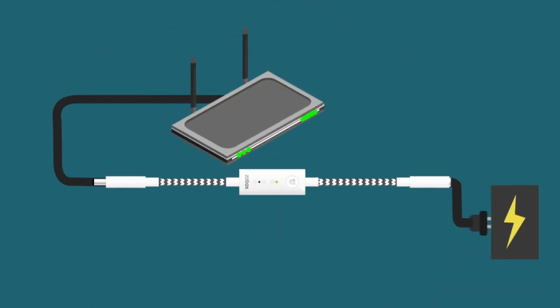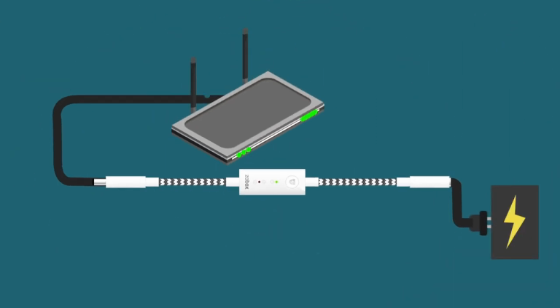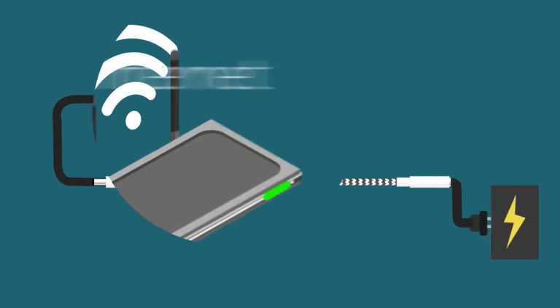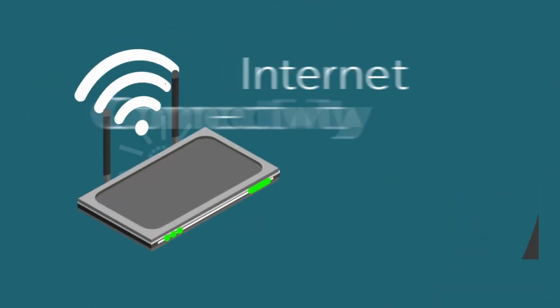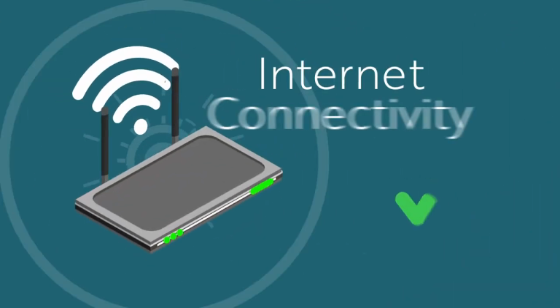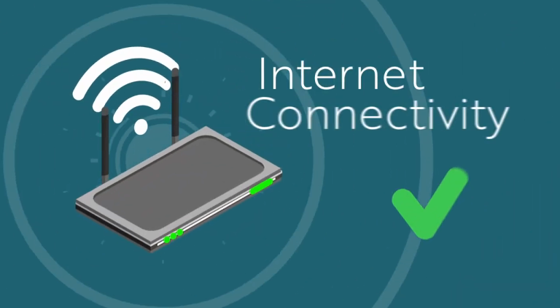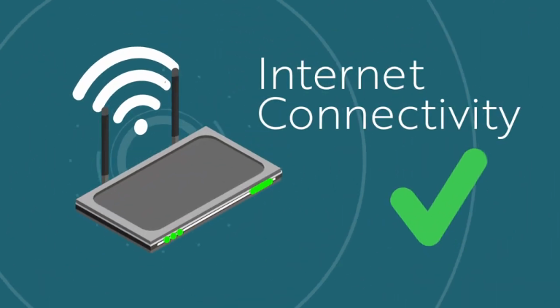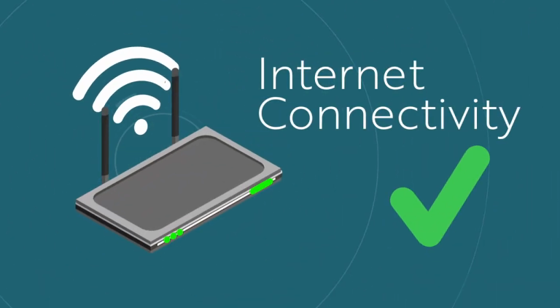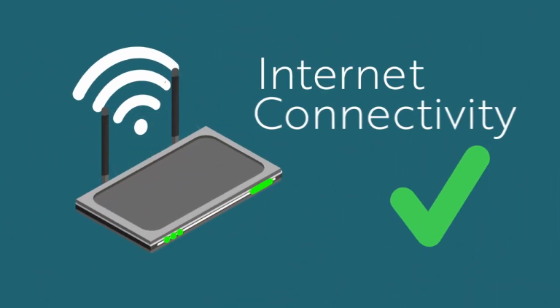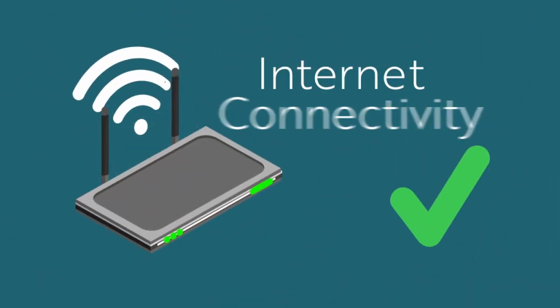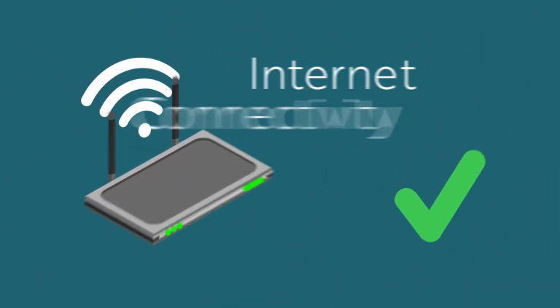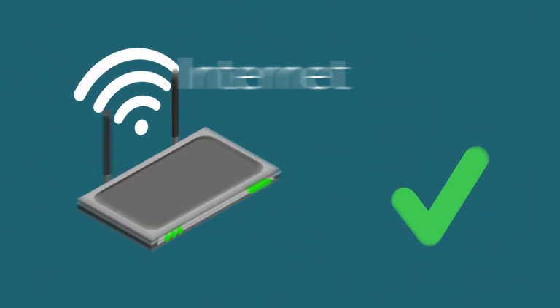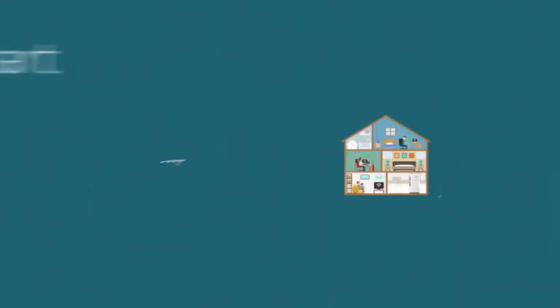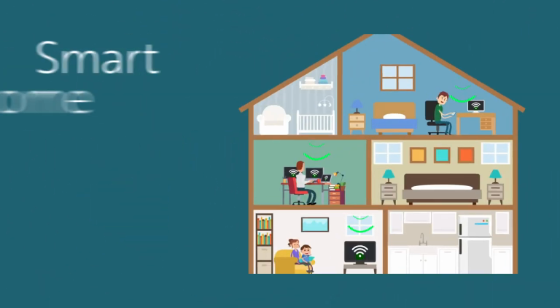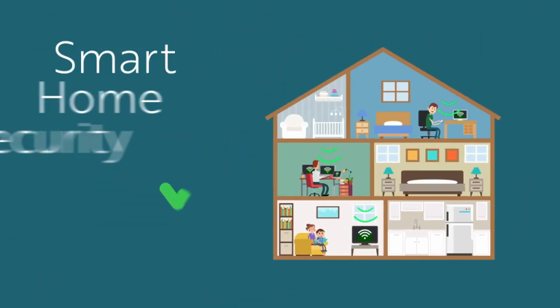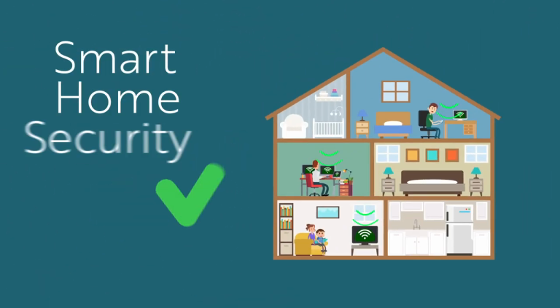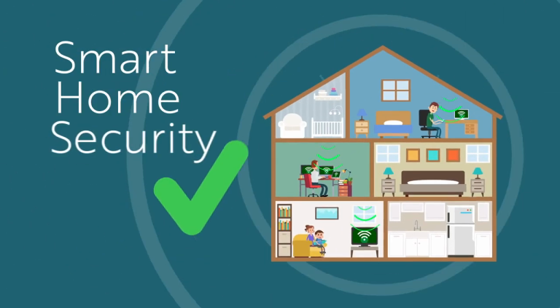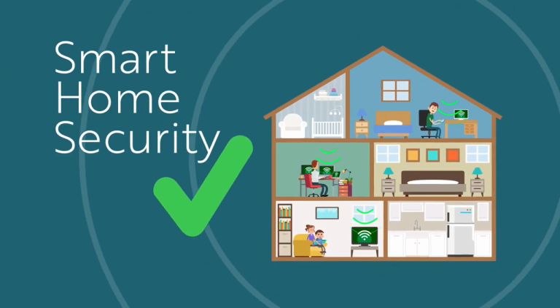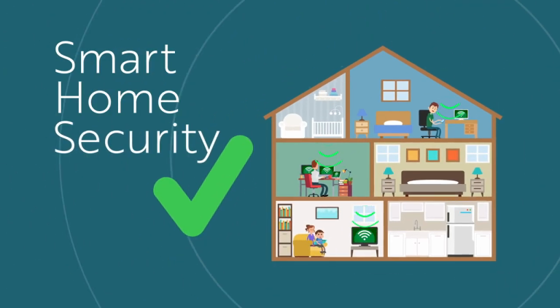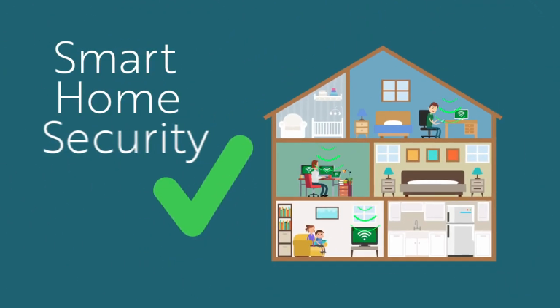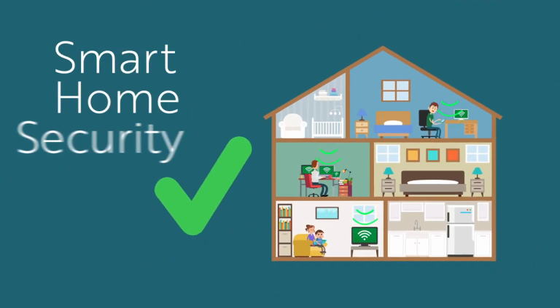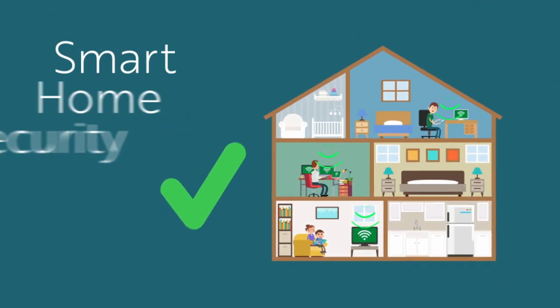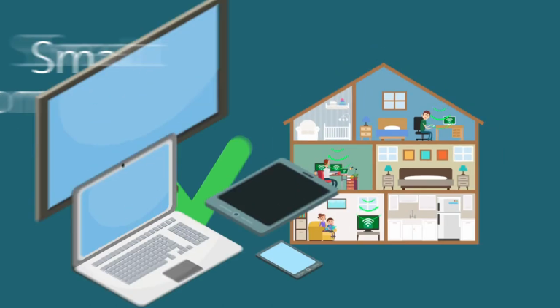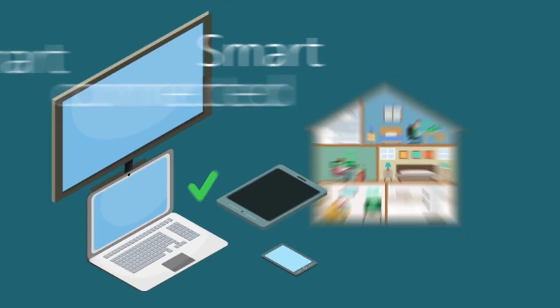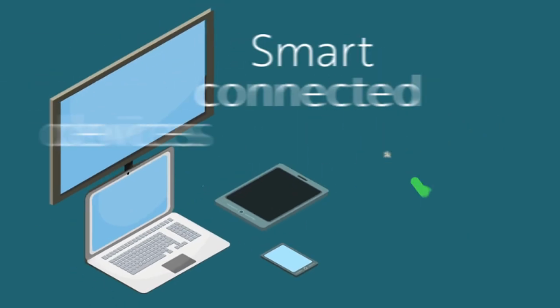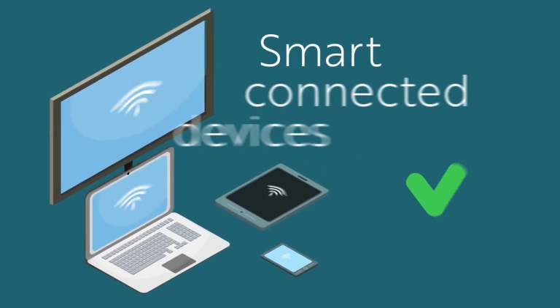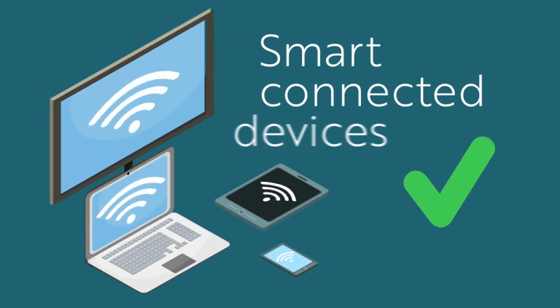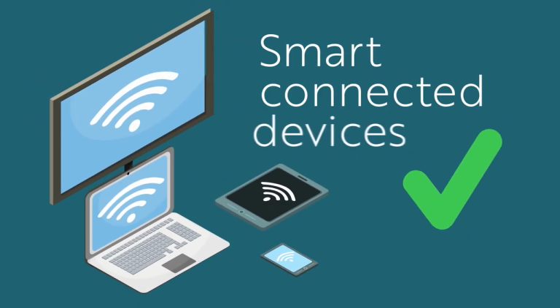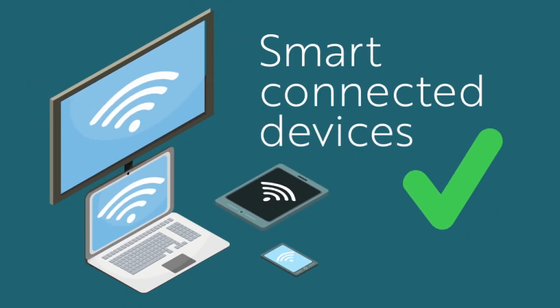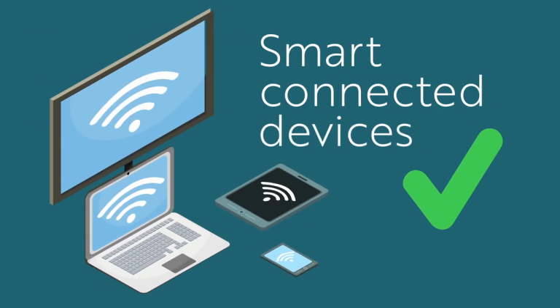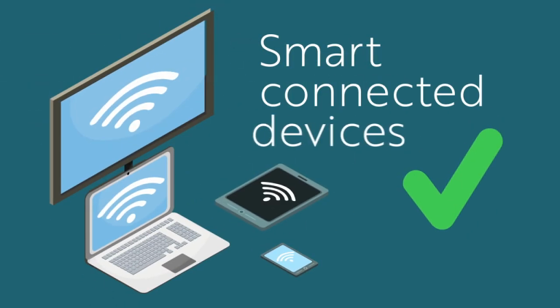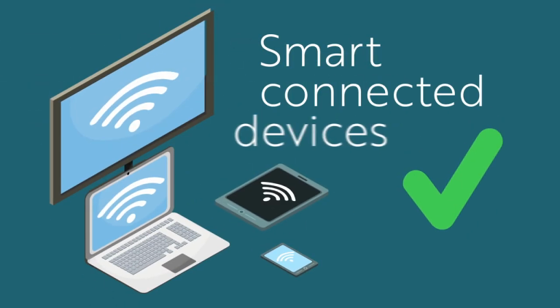Improving internet connectivity, smart home security, and continuity of your smart connected devices.